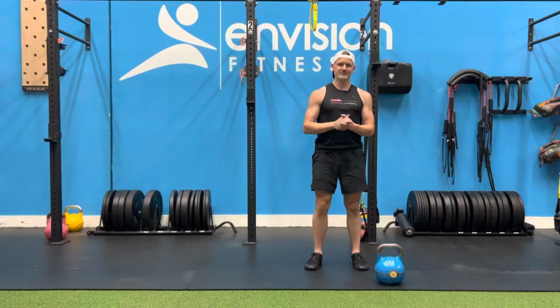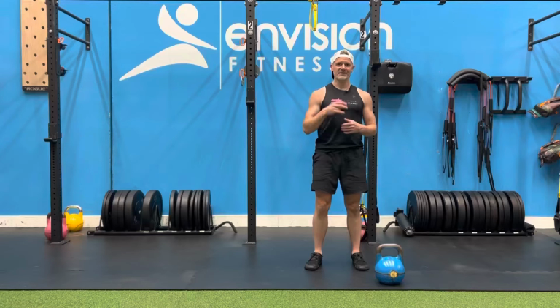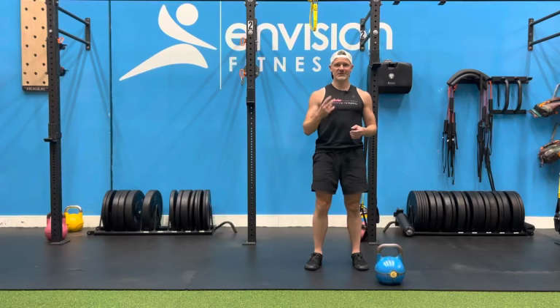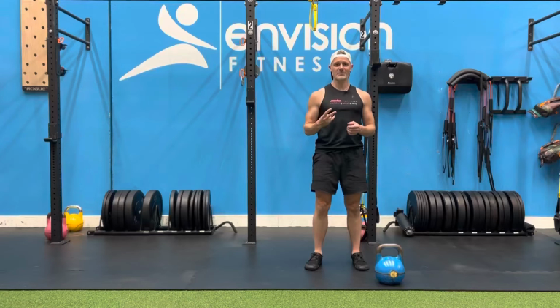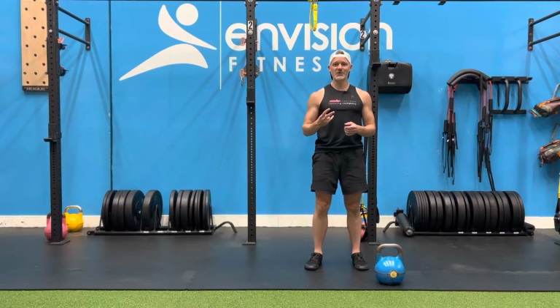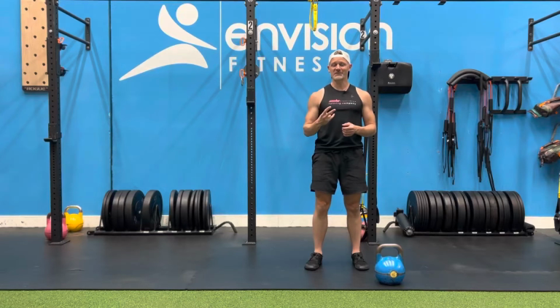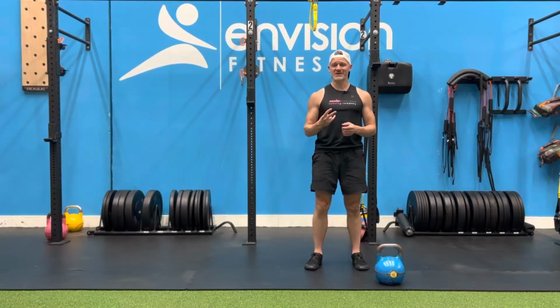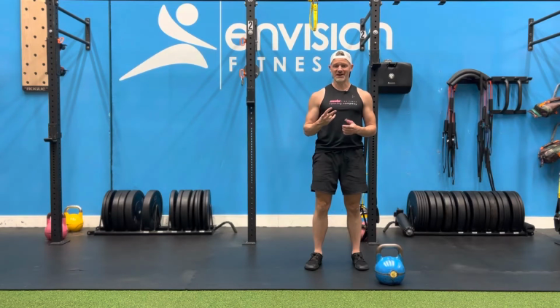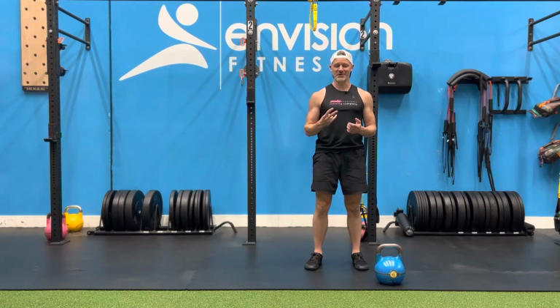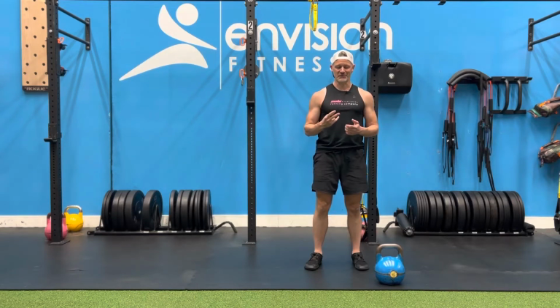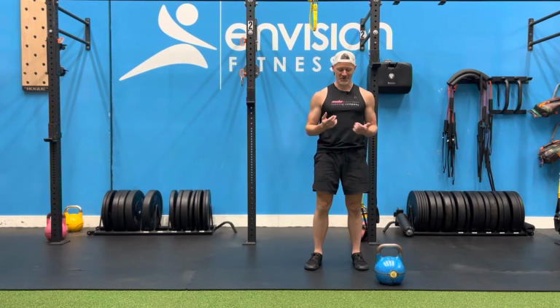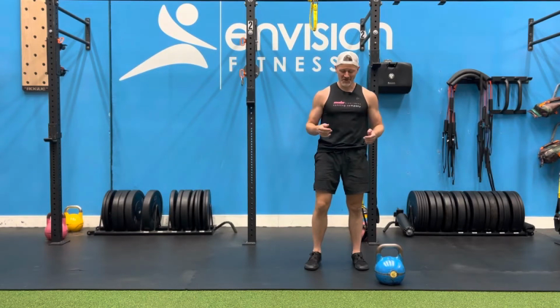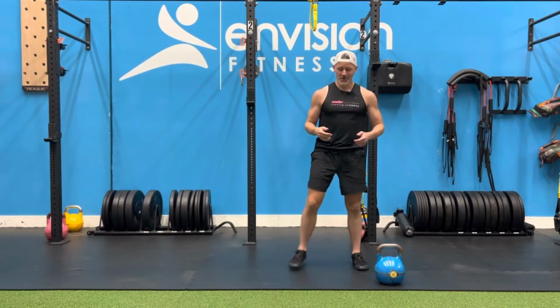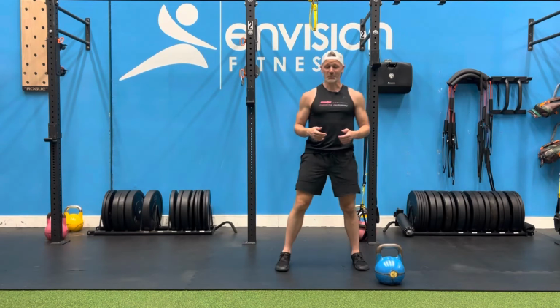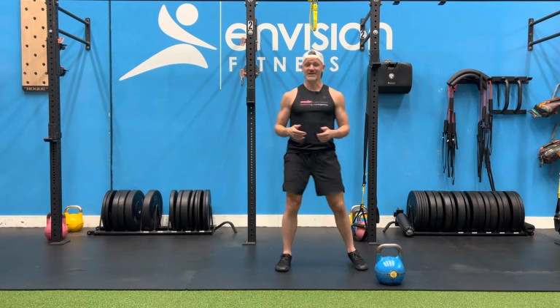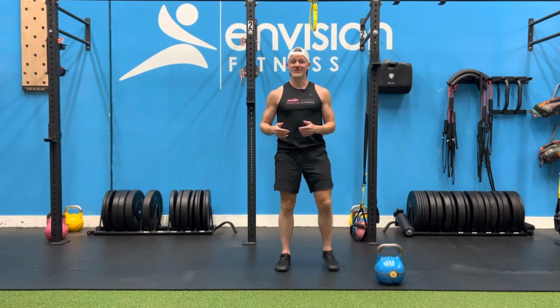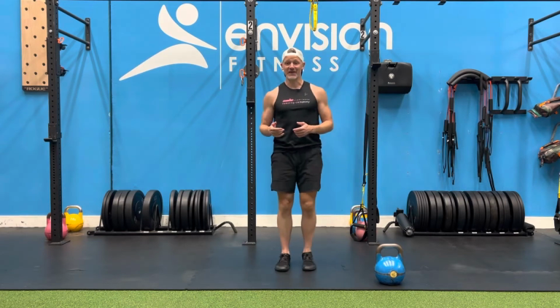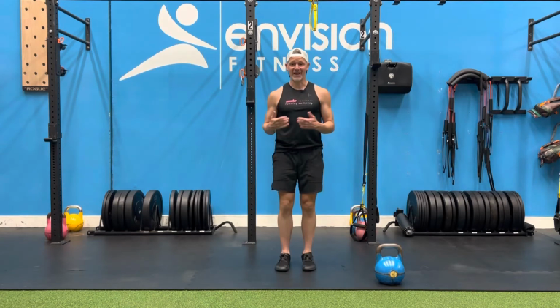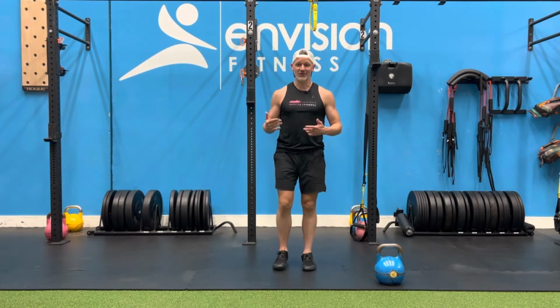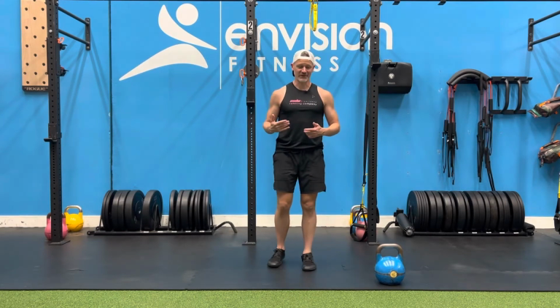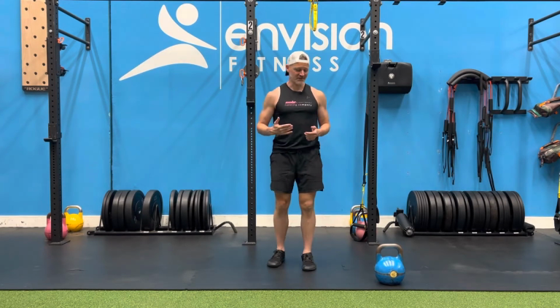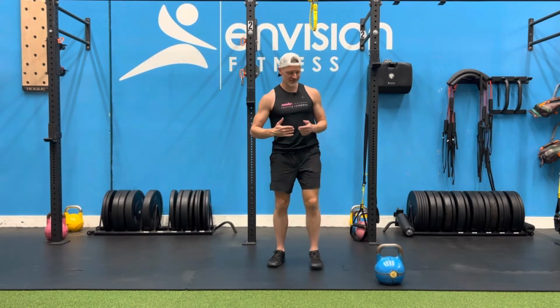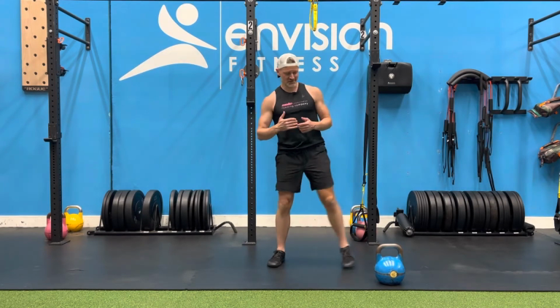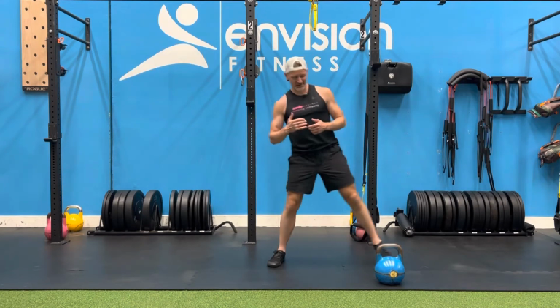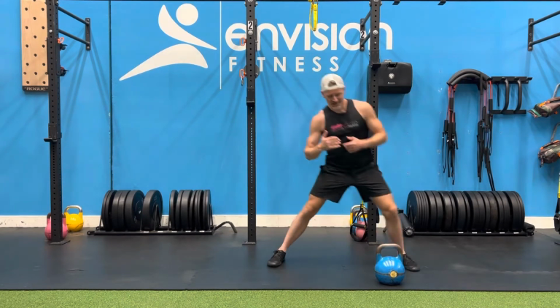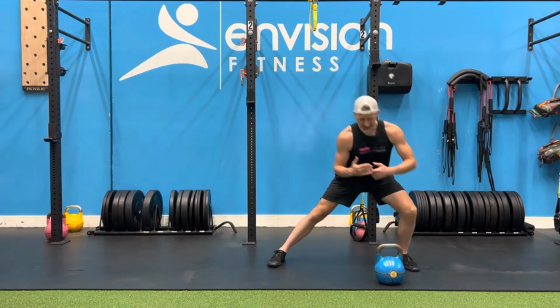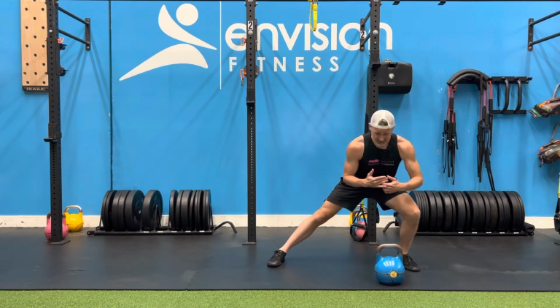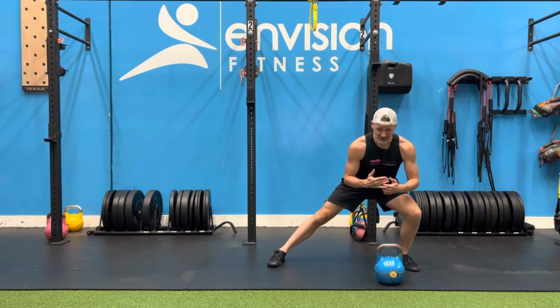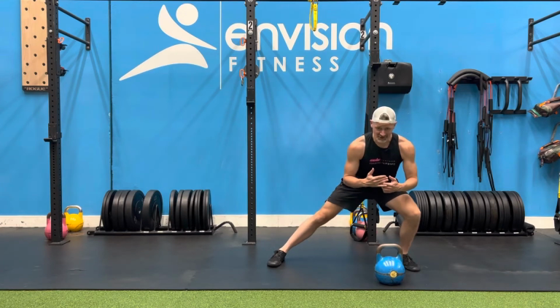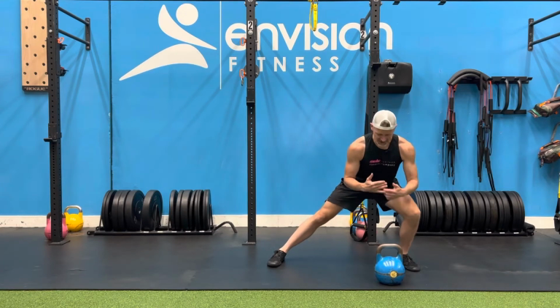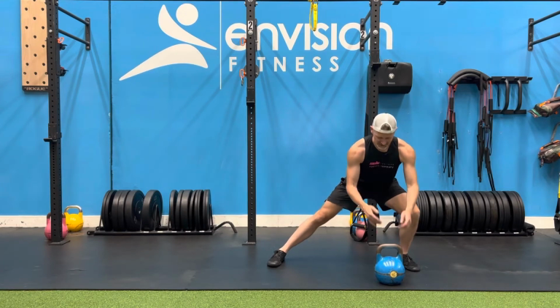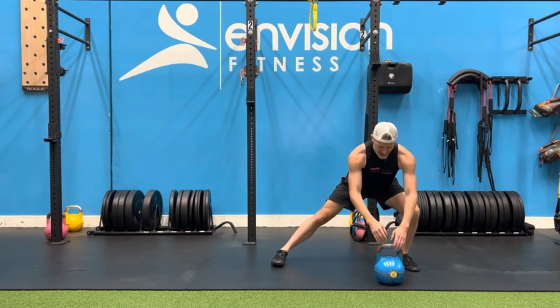Two-move advanced kettlebell flow. We're going to get into a lateral hinge position. This is where I'm going to start my hike pass.